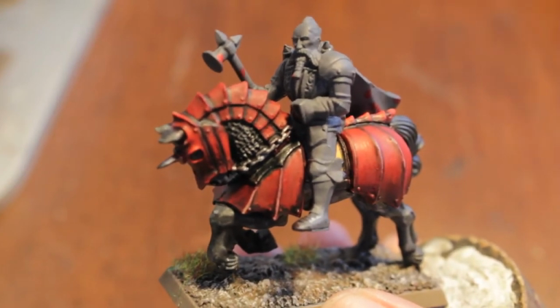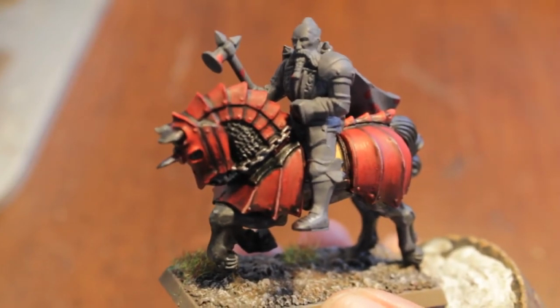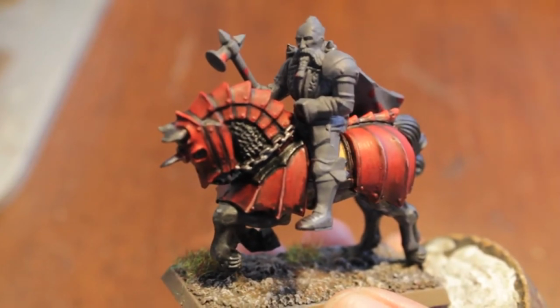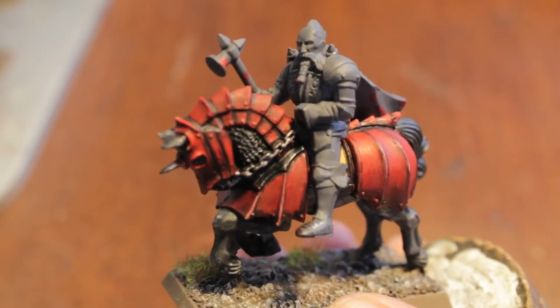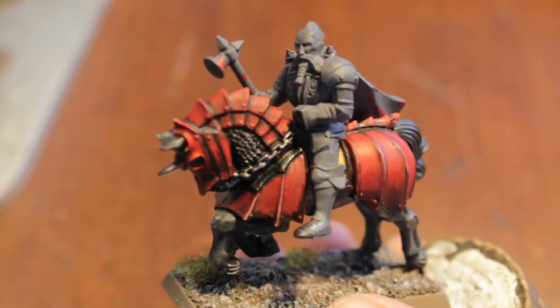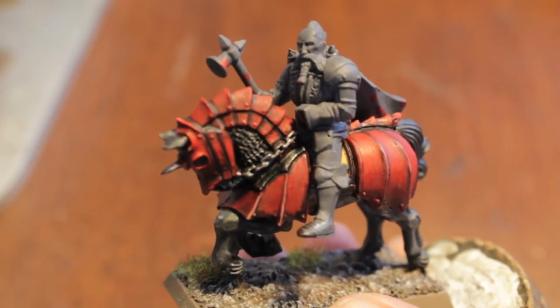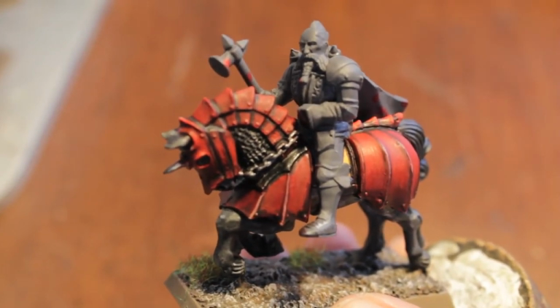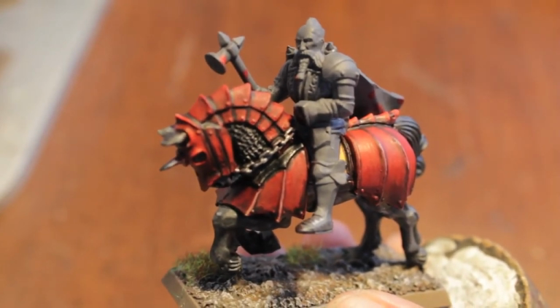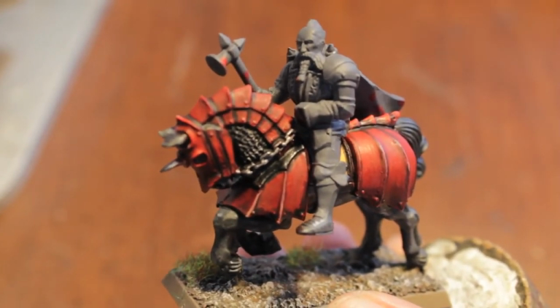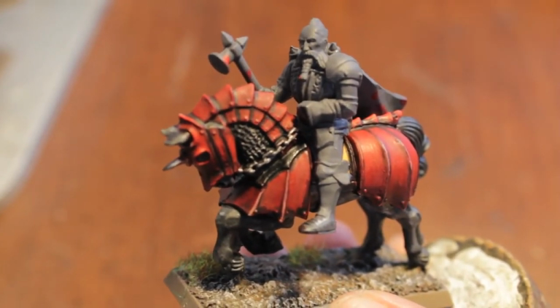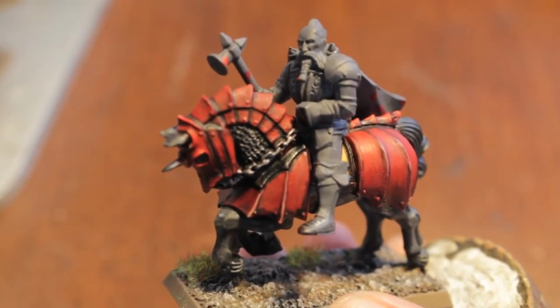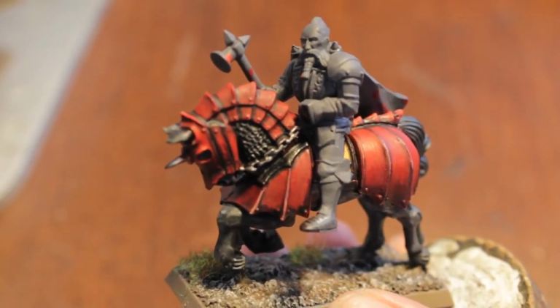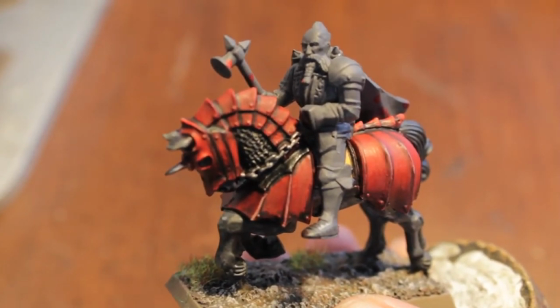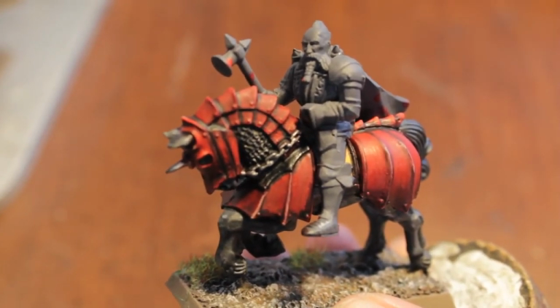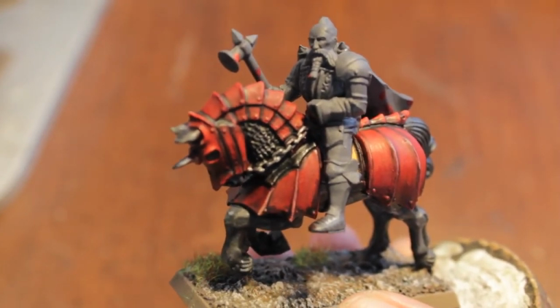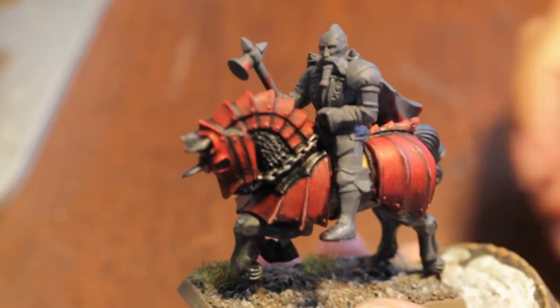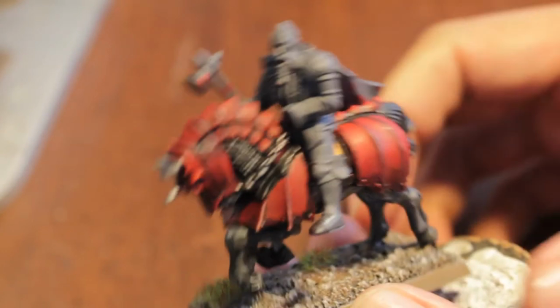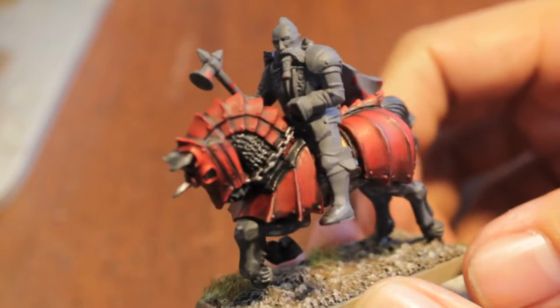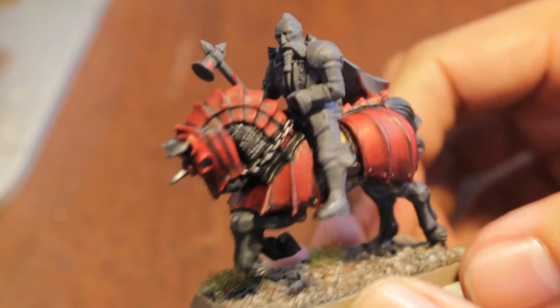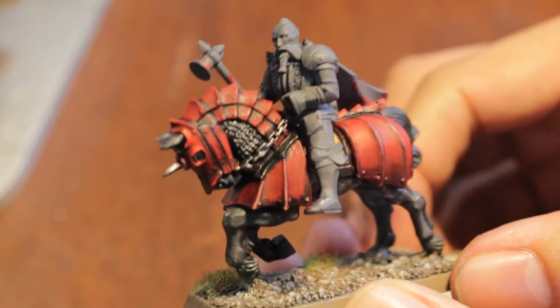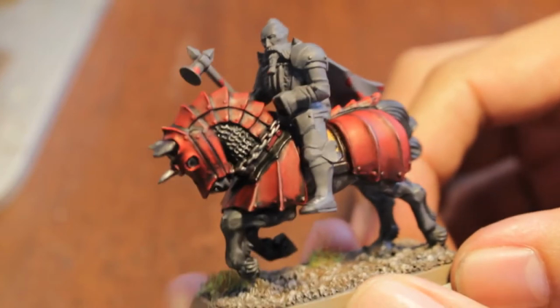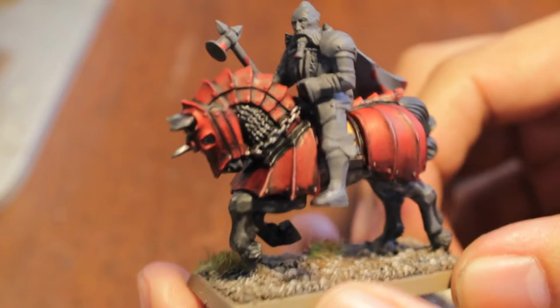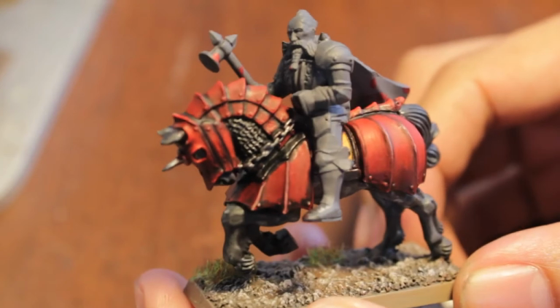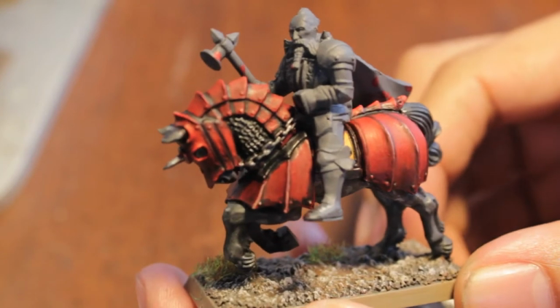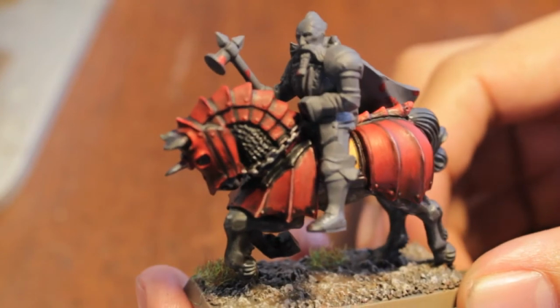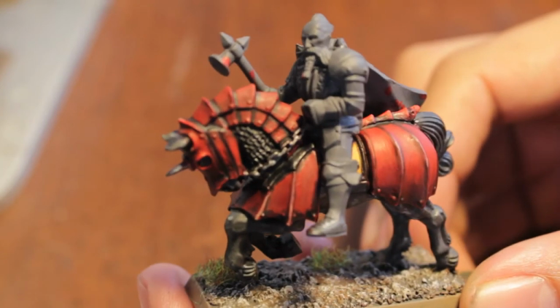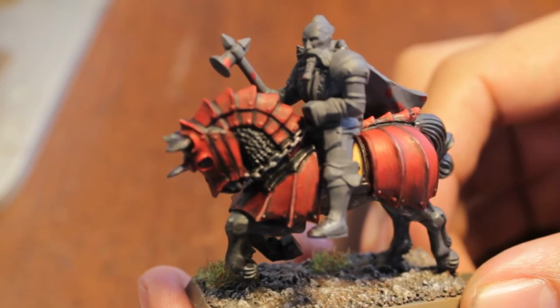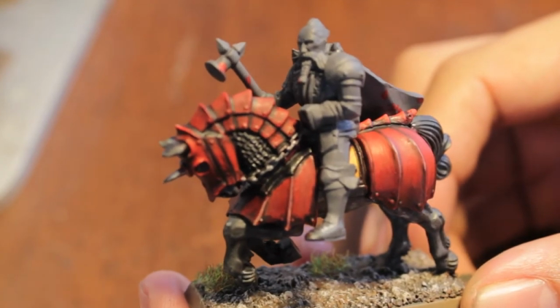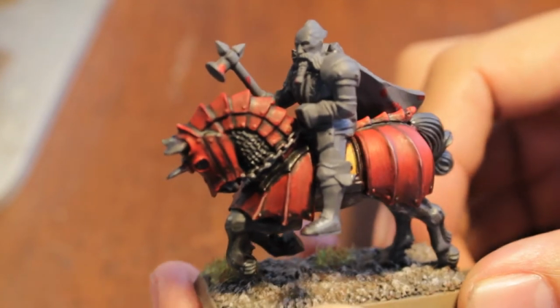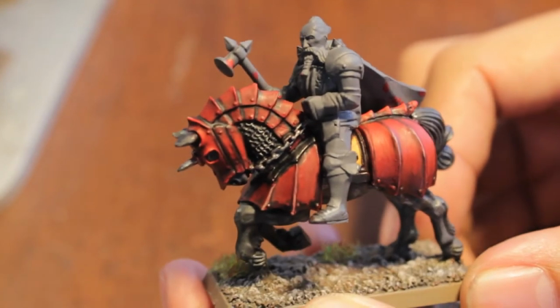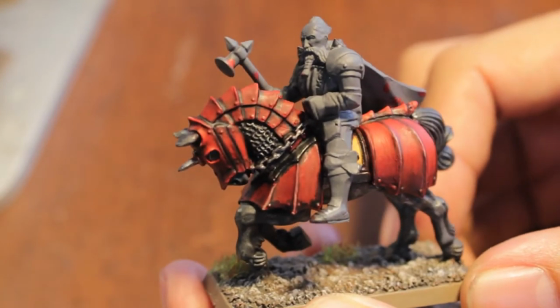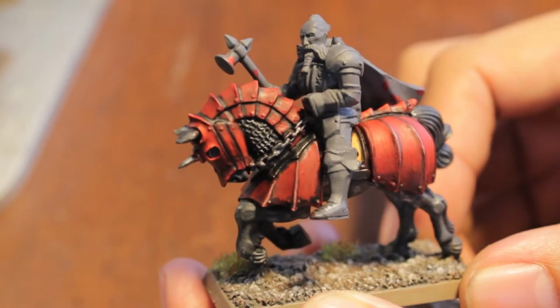What up, players? It's Wobba's Tail up in this mood. I'm going to be doing this horse video for you — how to paint a horse.